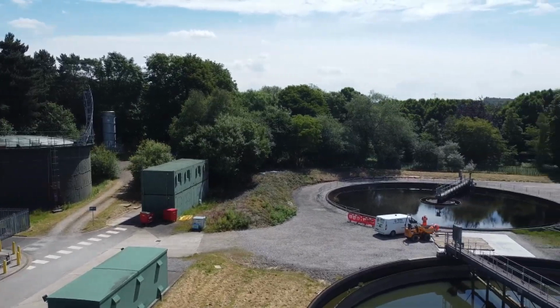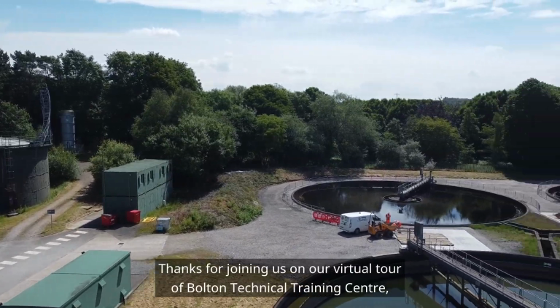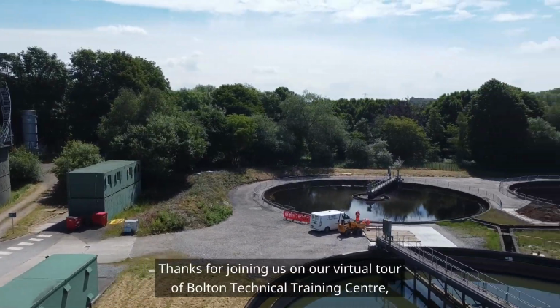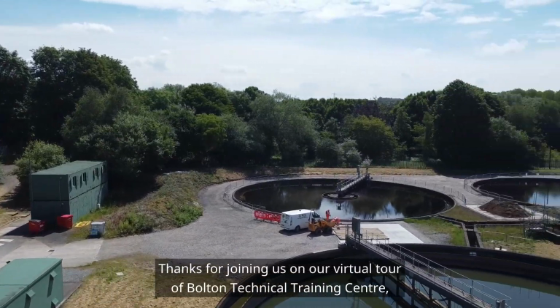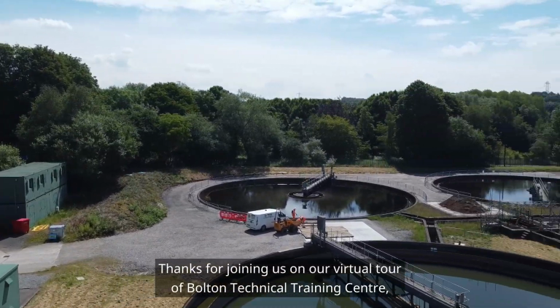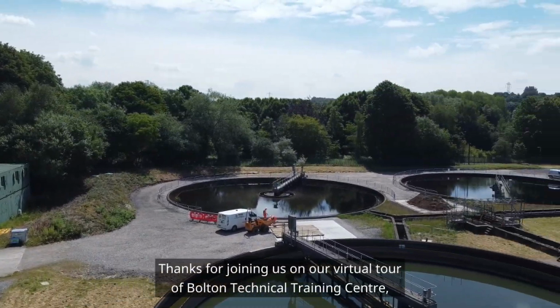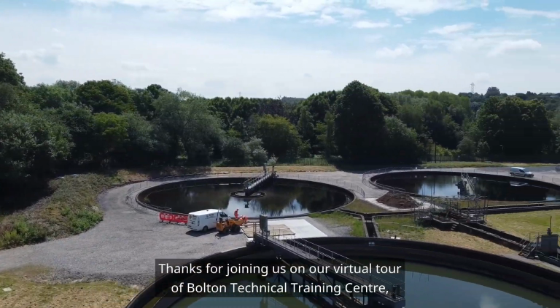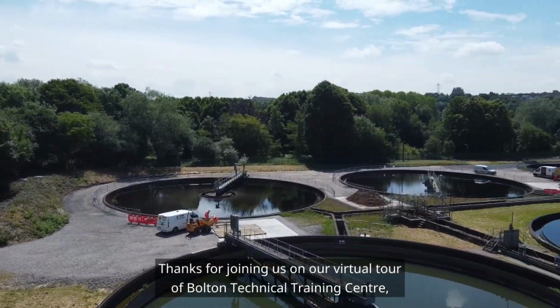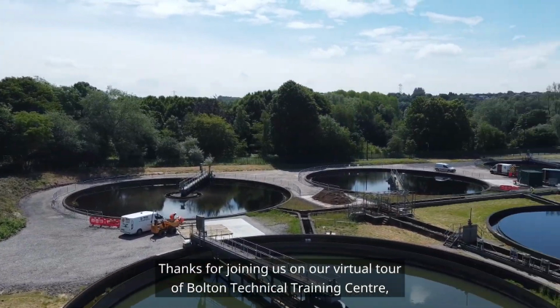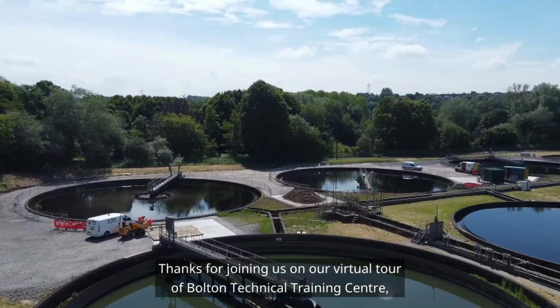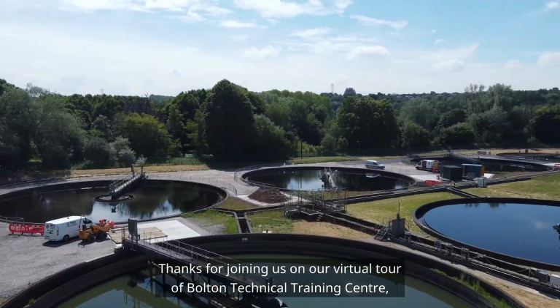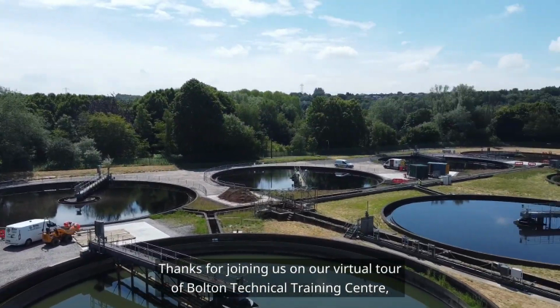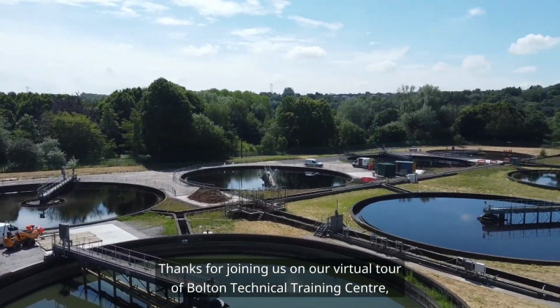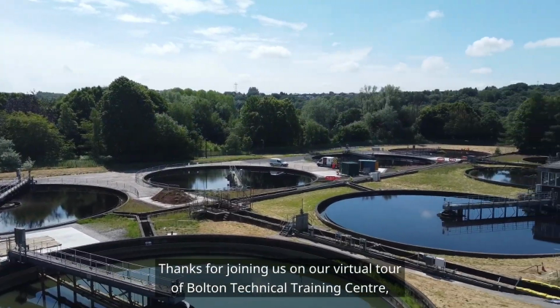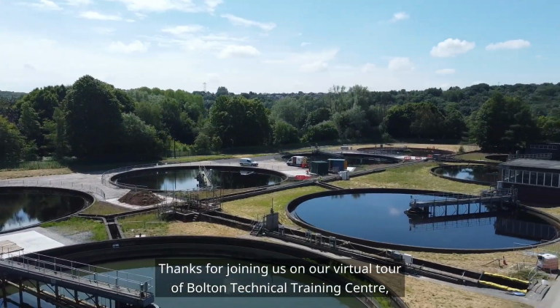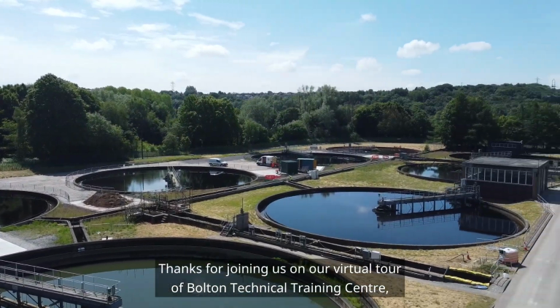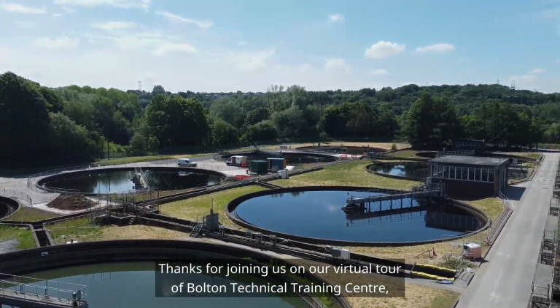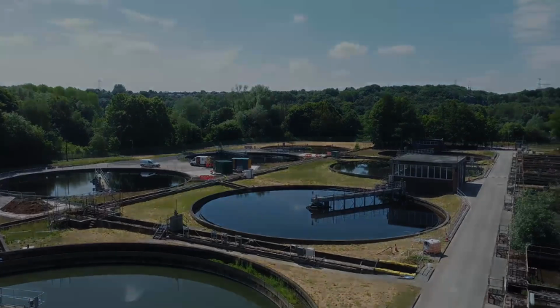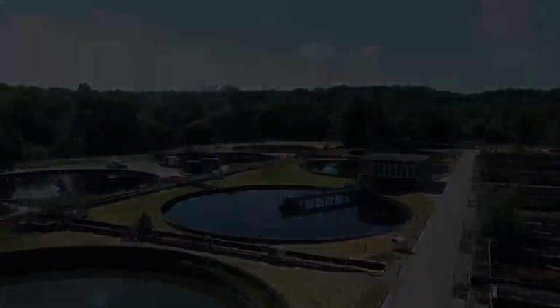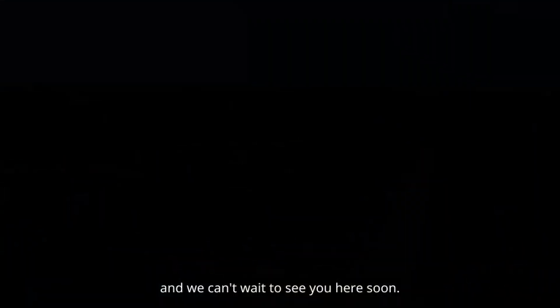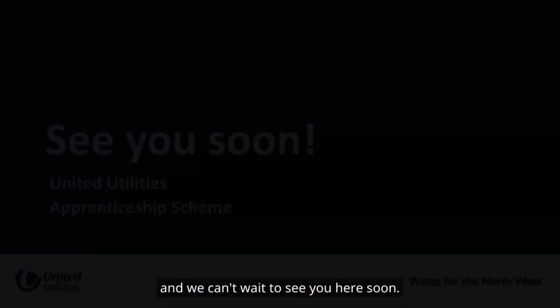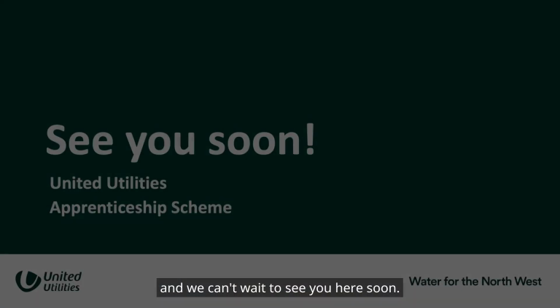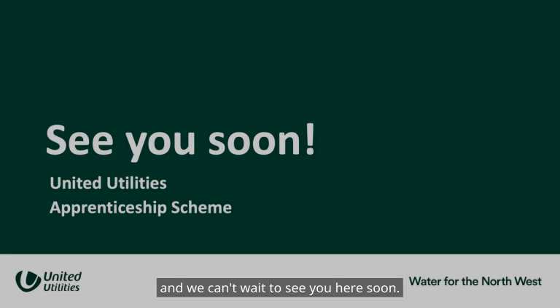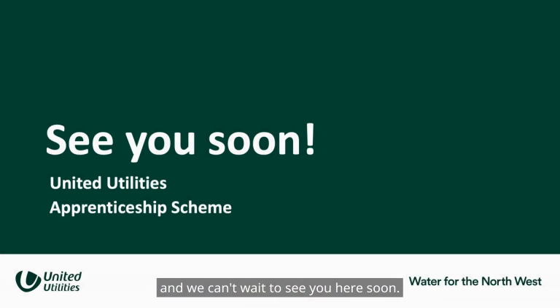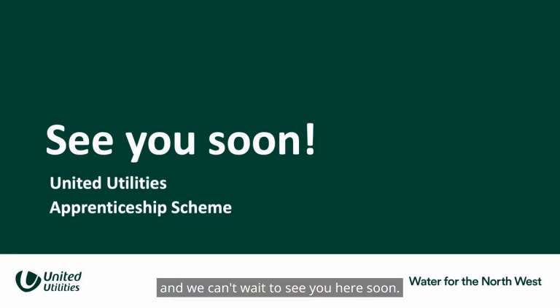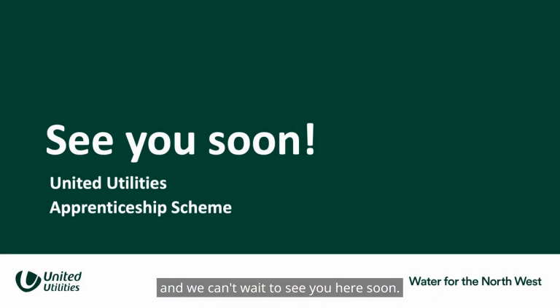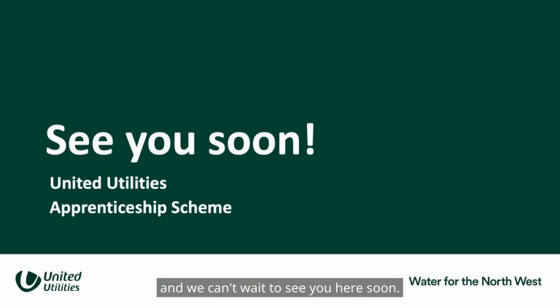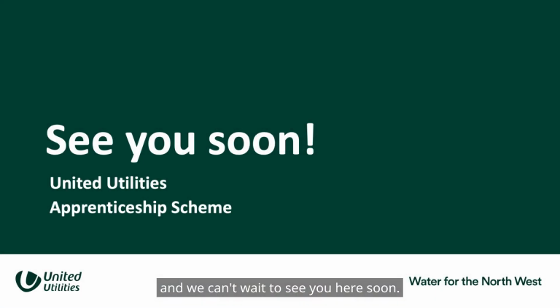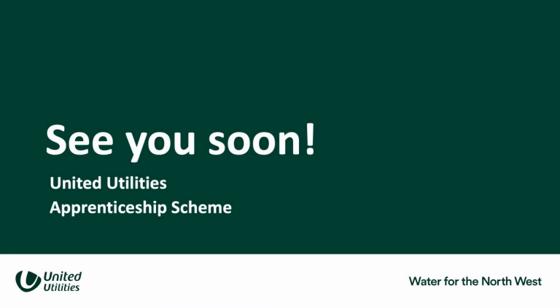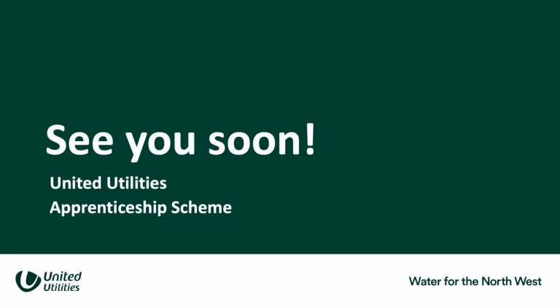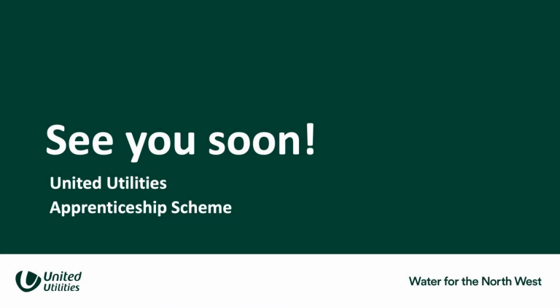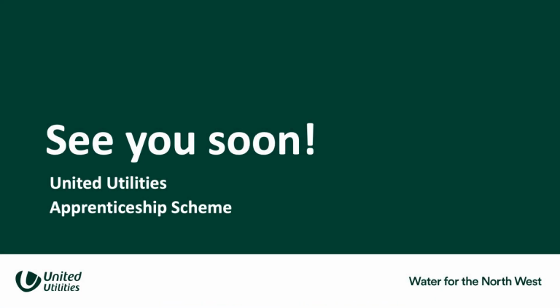Thanks for joining us on our virtual tour of Bolton Technical Training Centre and we can't wait to see you here soon. See you next time, bye-bye!